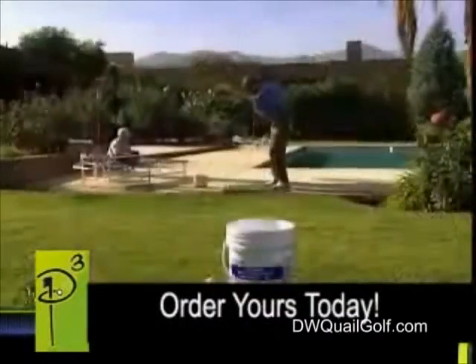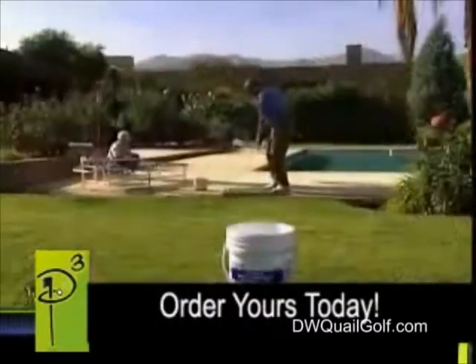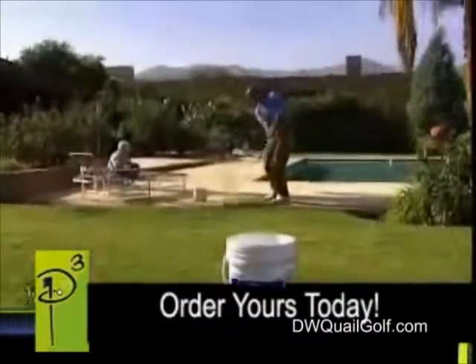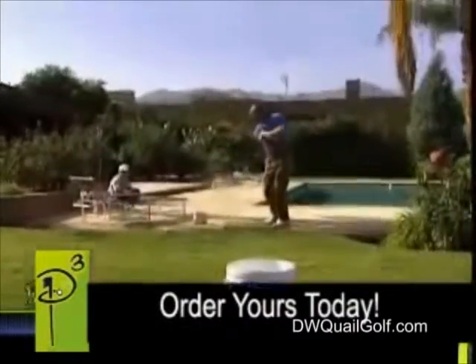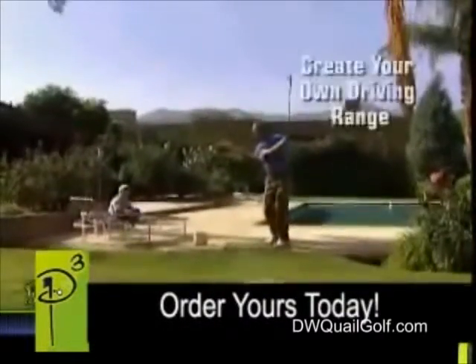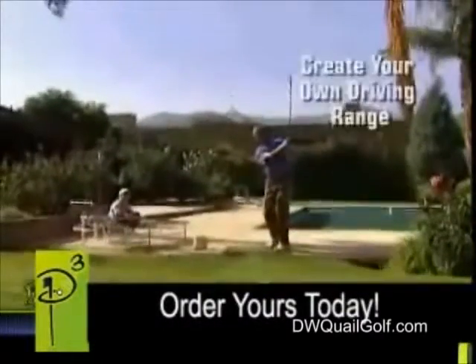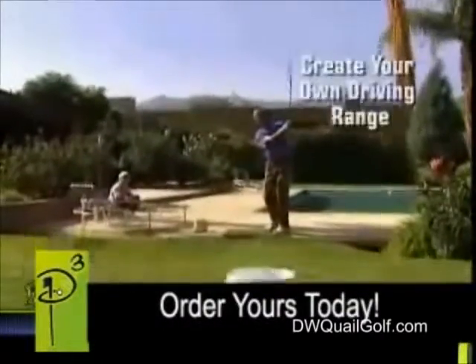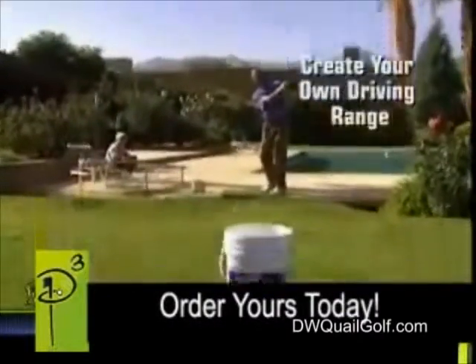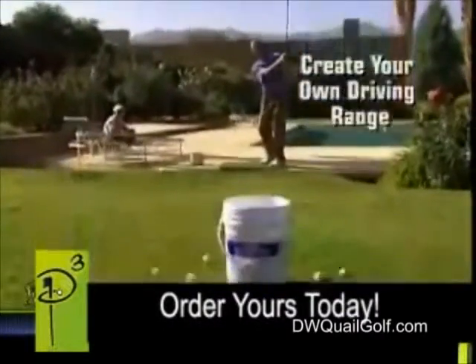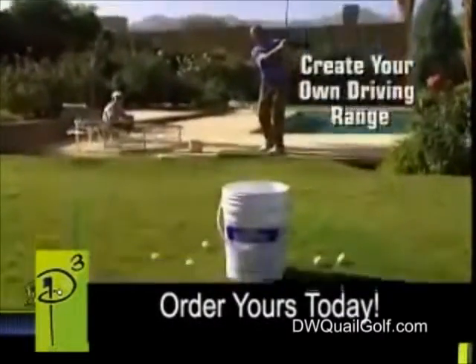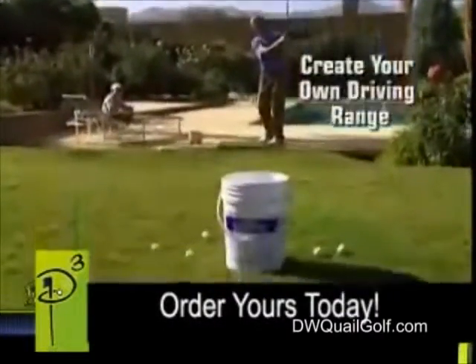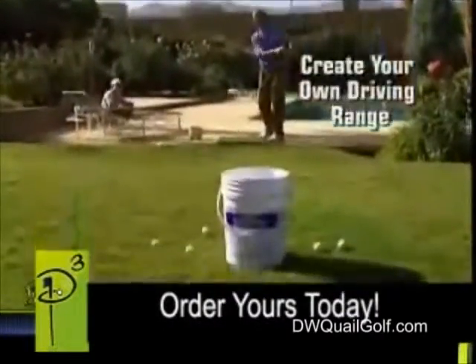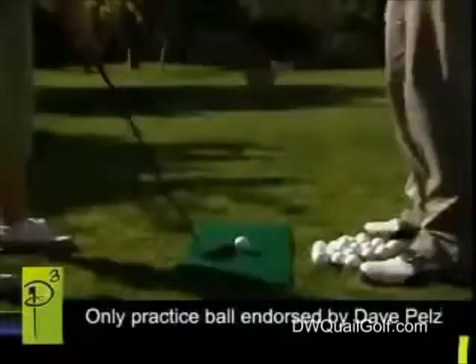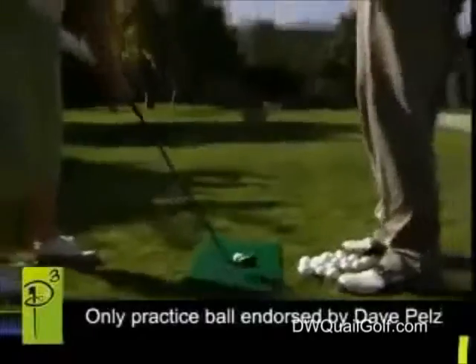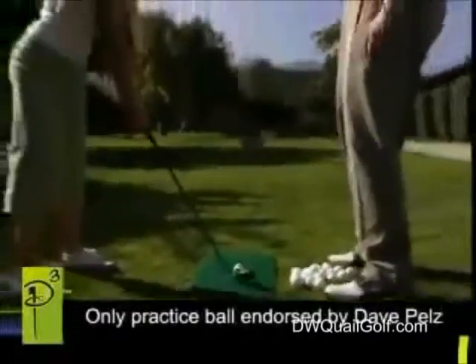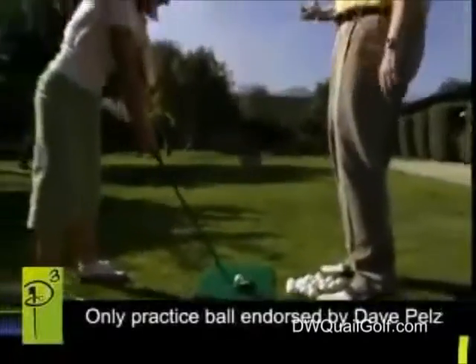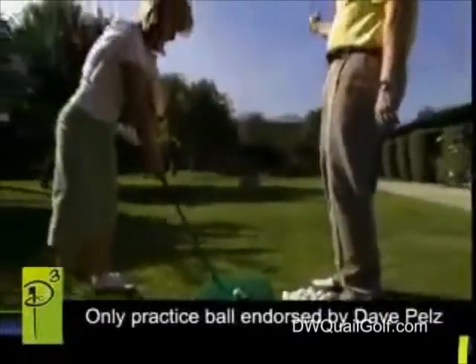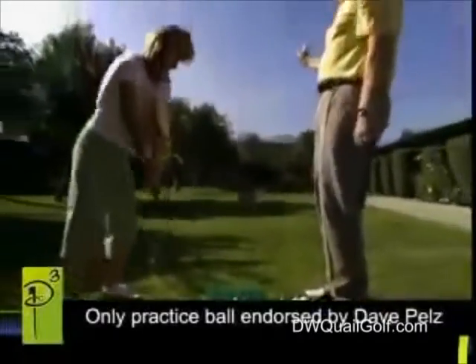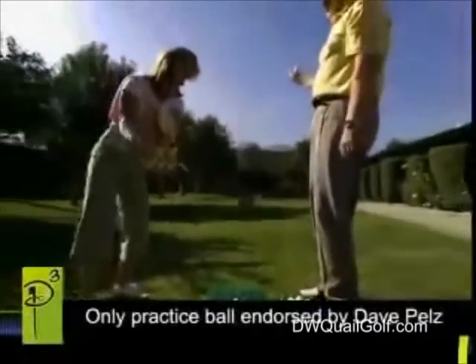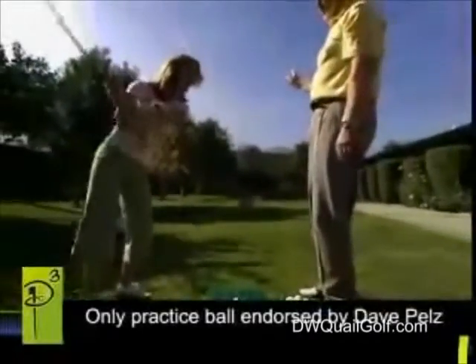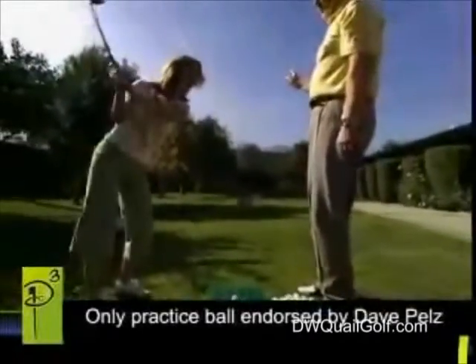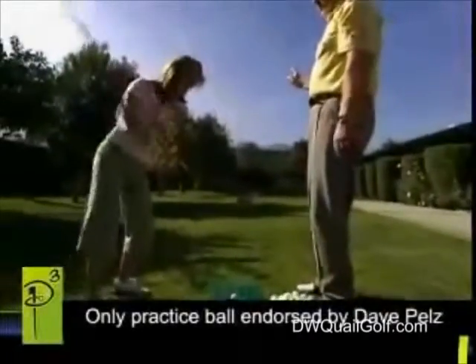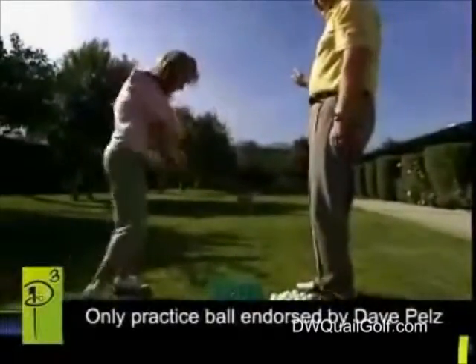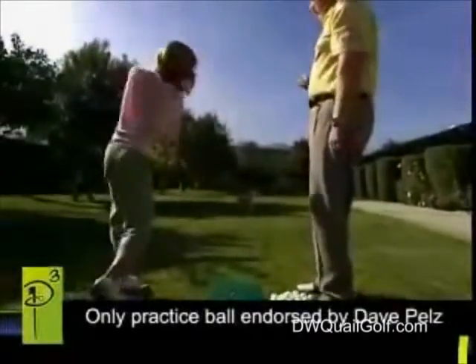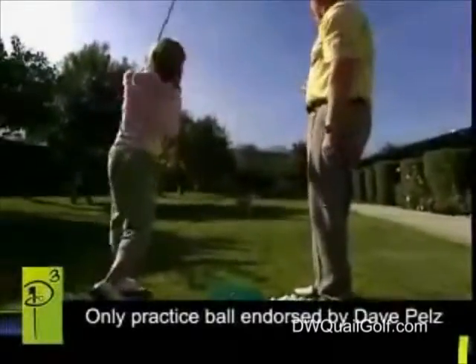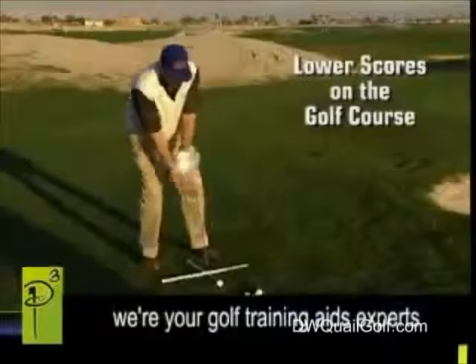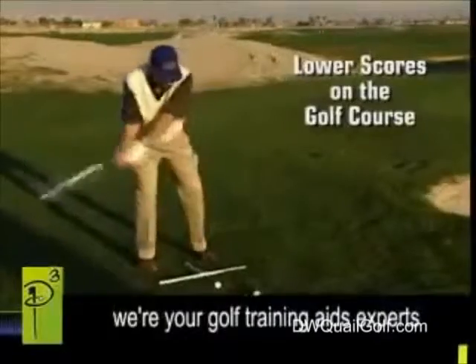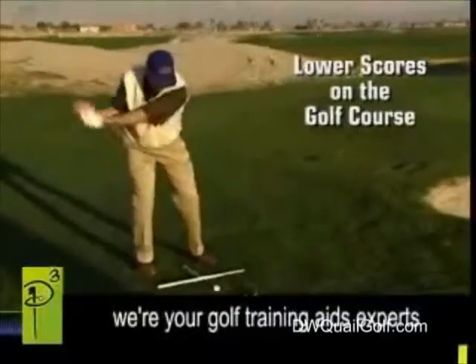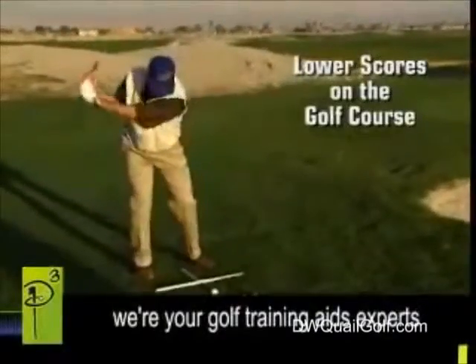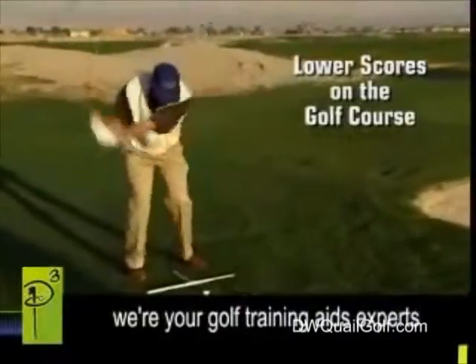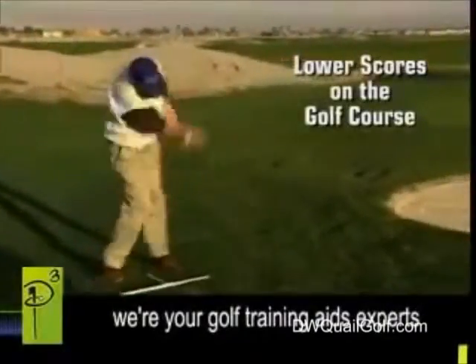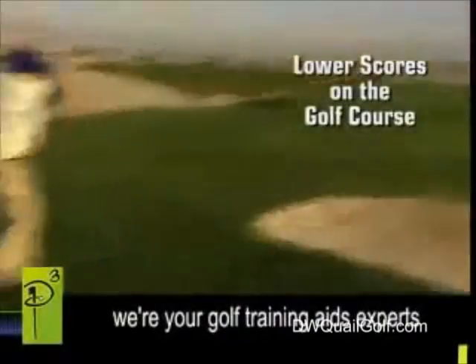Turn your backyard or anywhere into your personal driving range, where a few minutes of practice translates into greater accuracy and lower scores on the golf course.